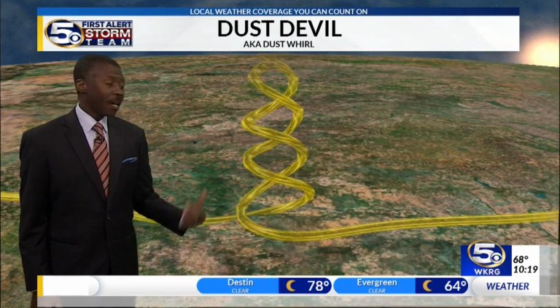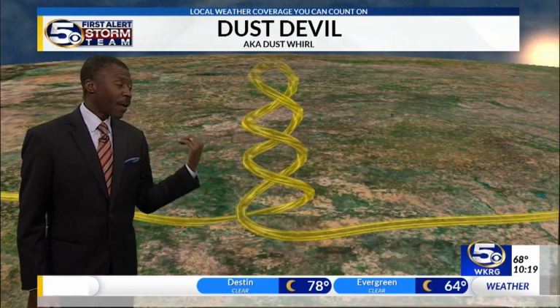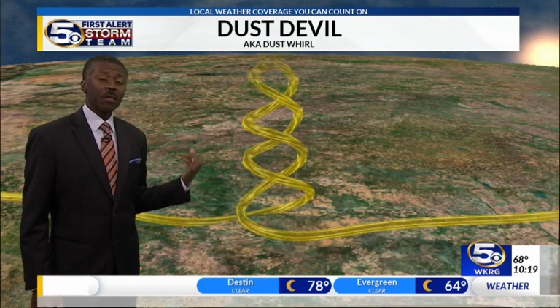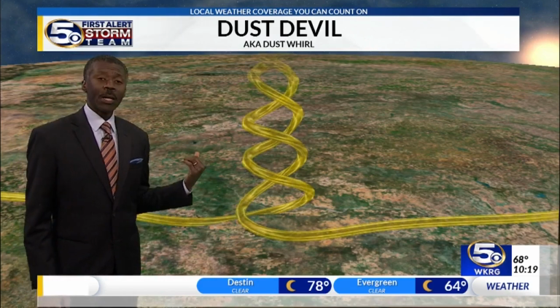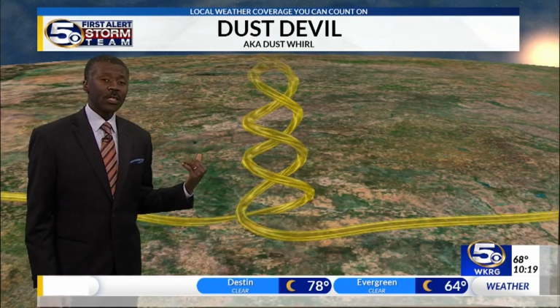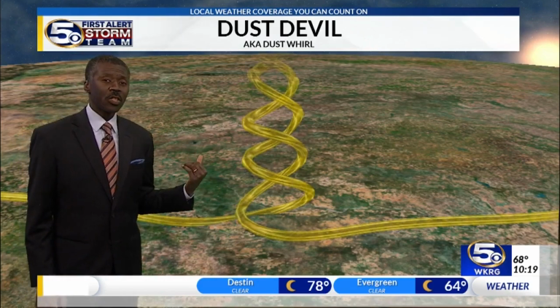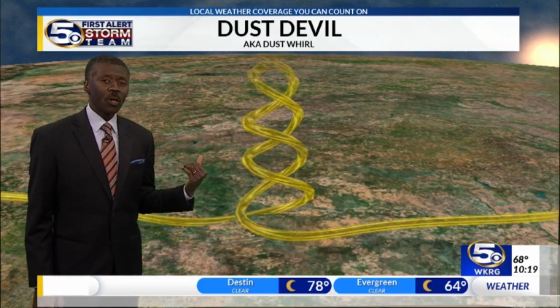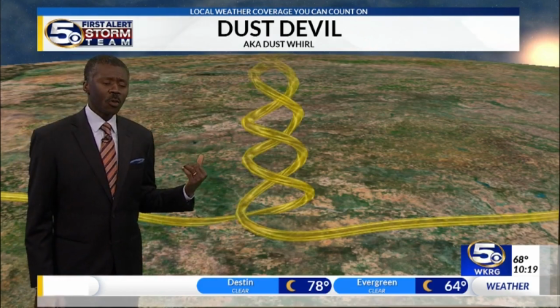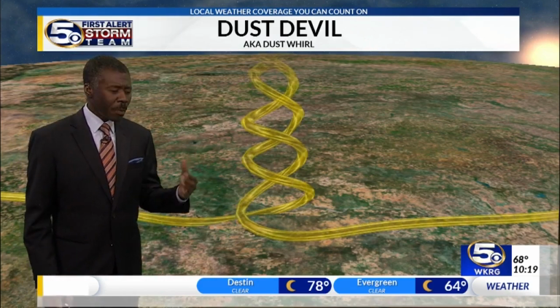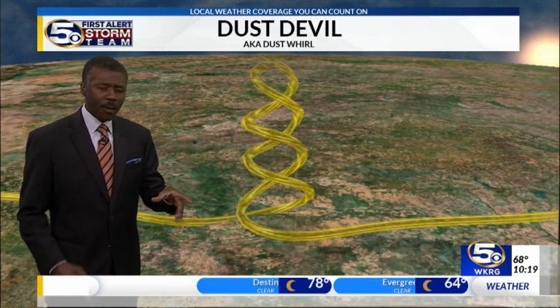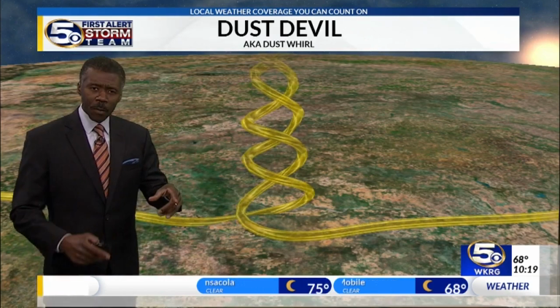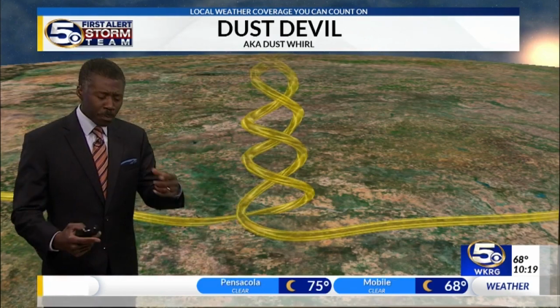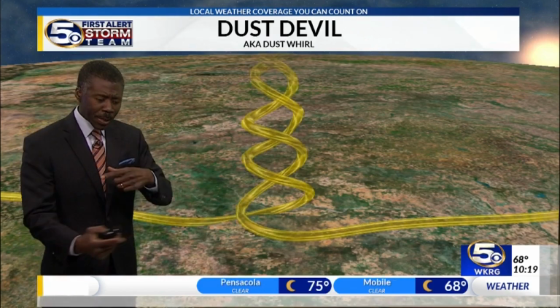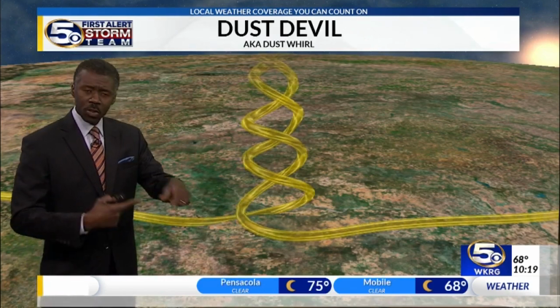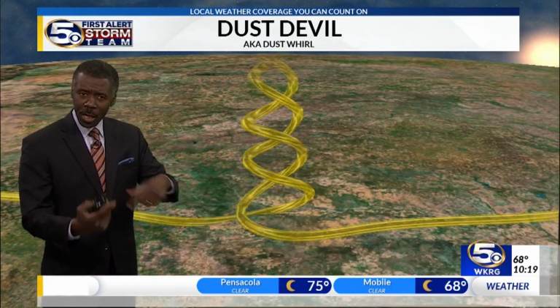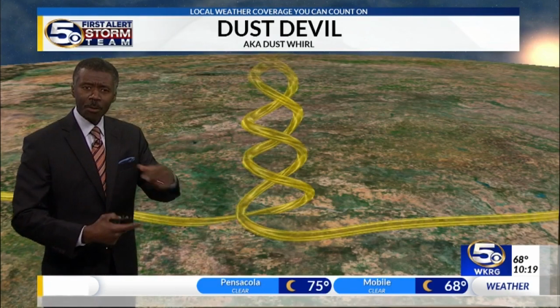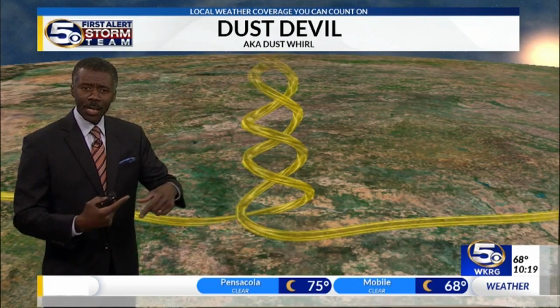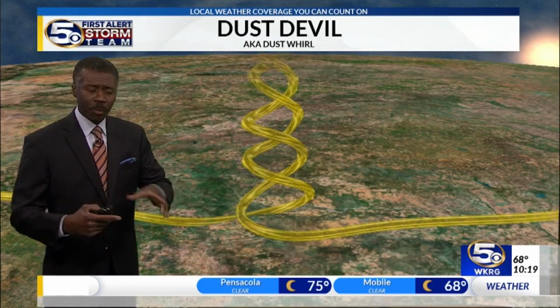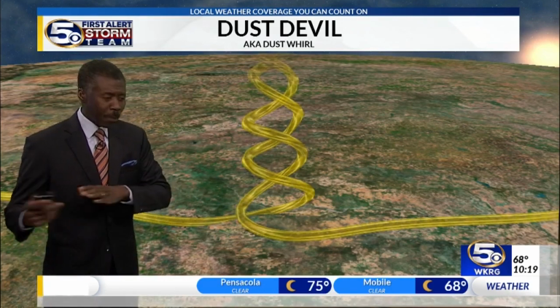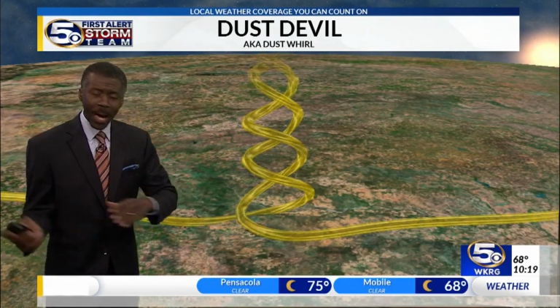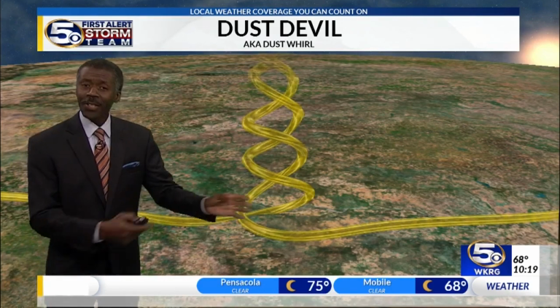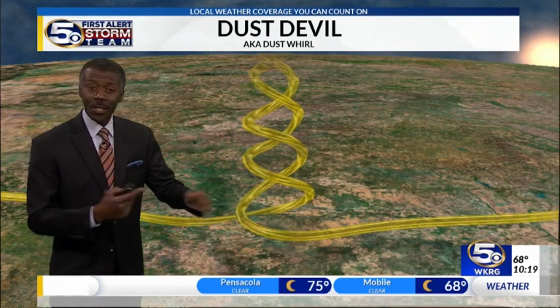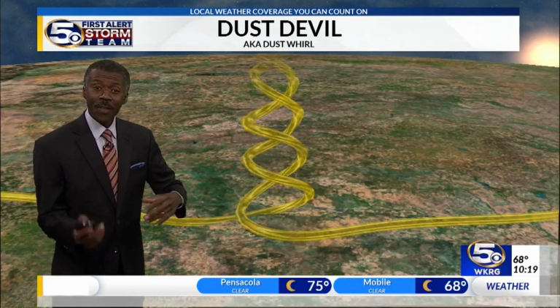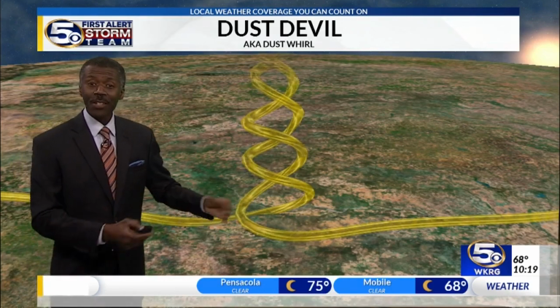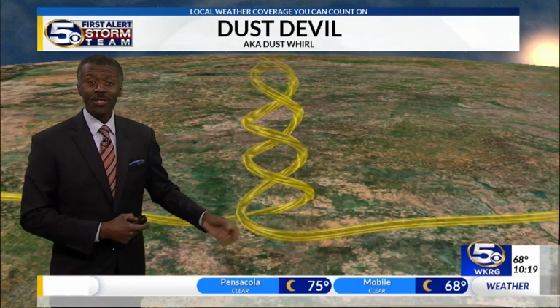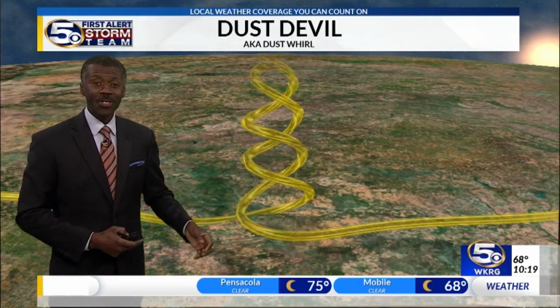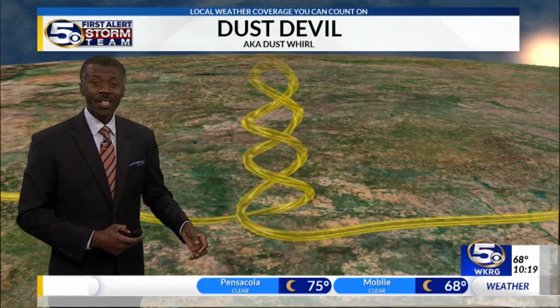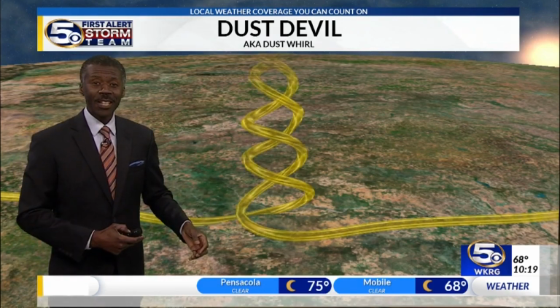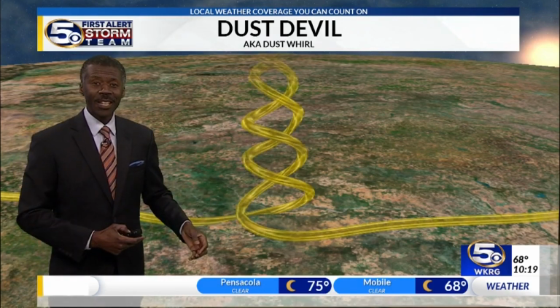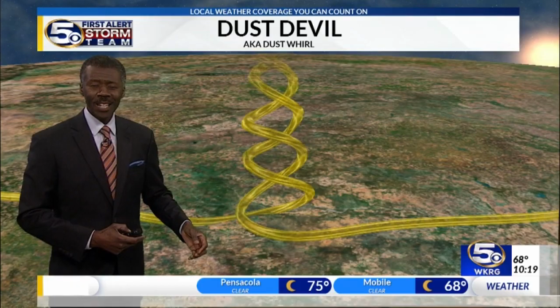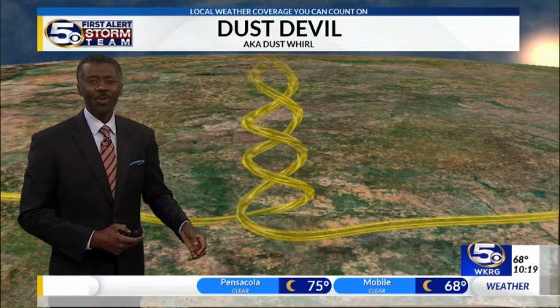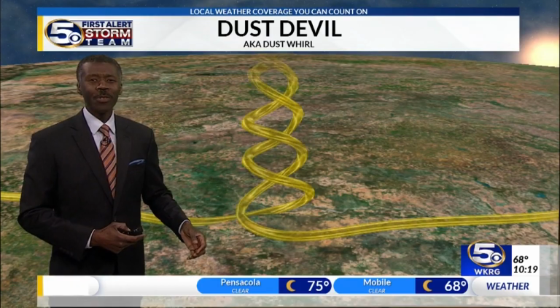In fact, the one I just showed you, it may have been generated by passing vehicles. Kind of cool.